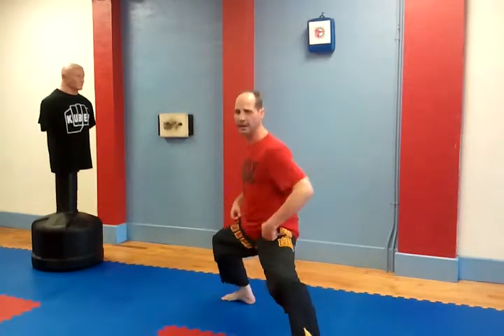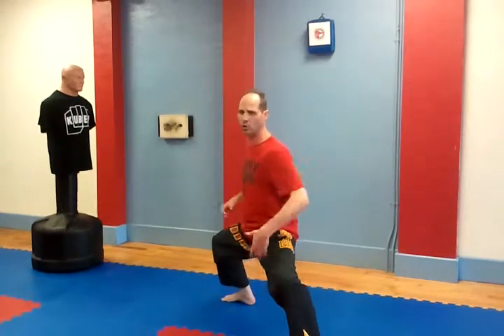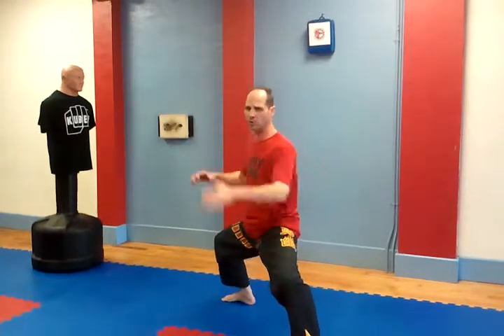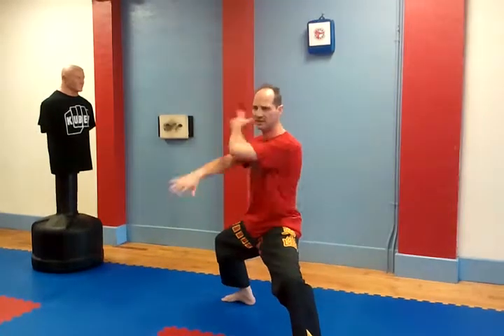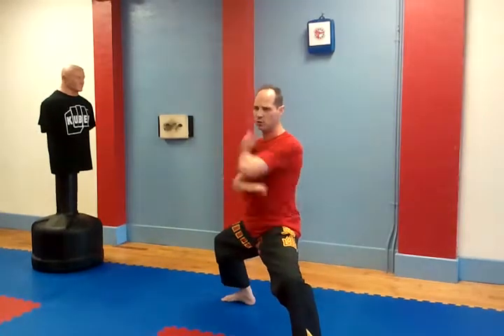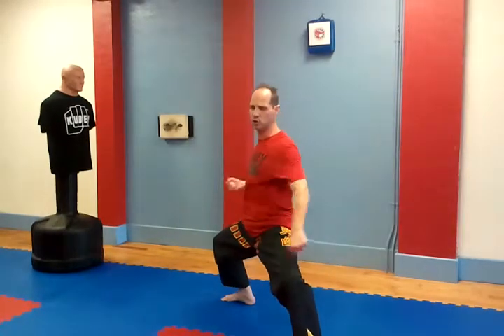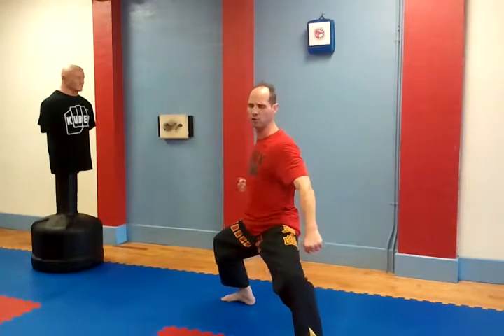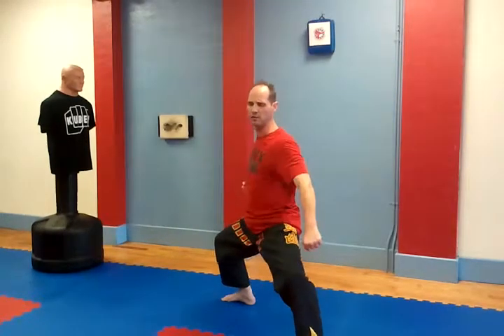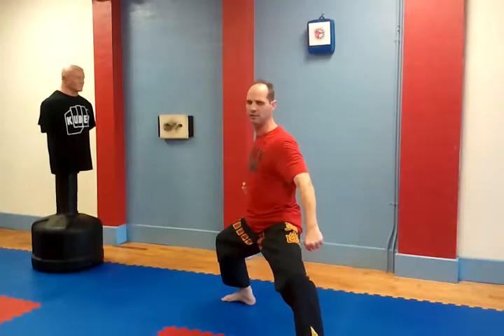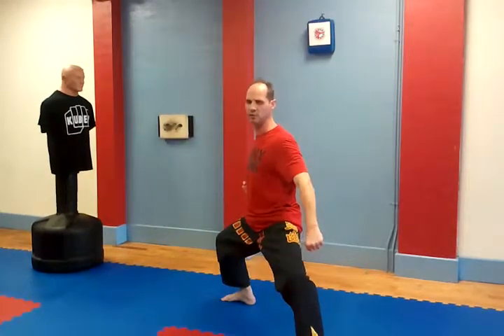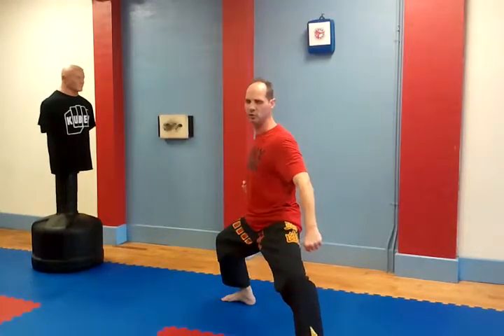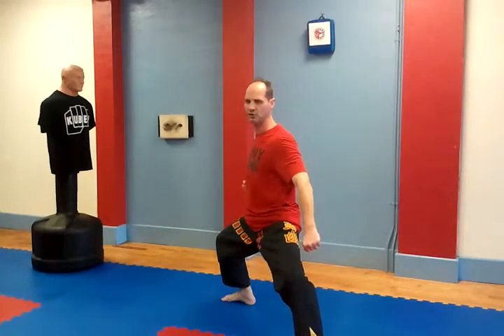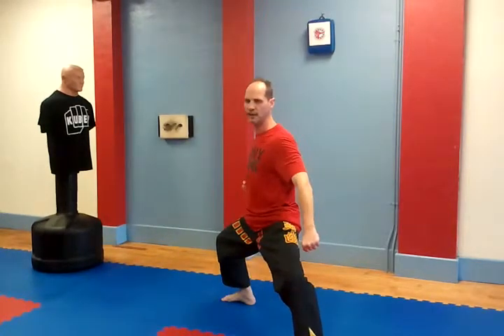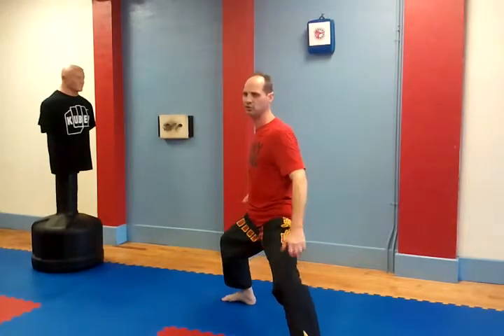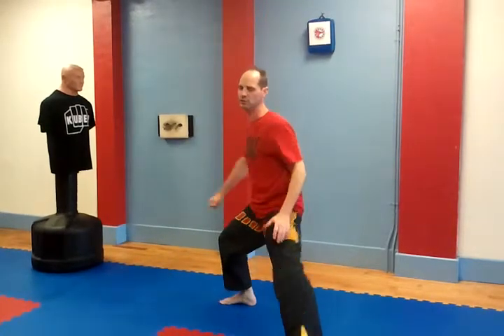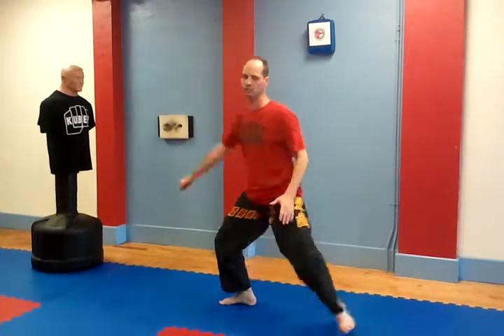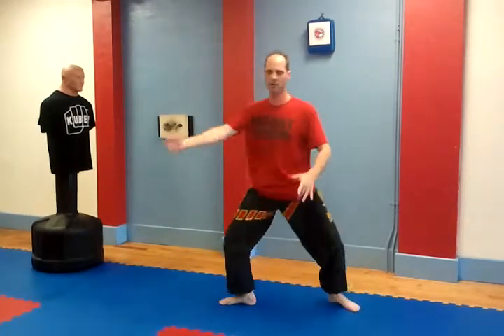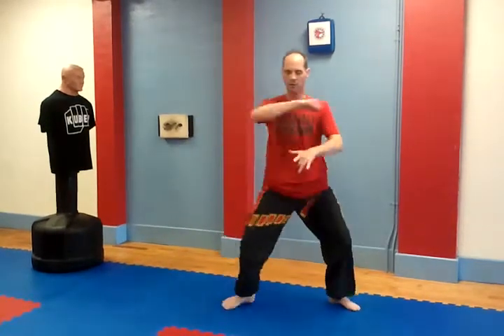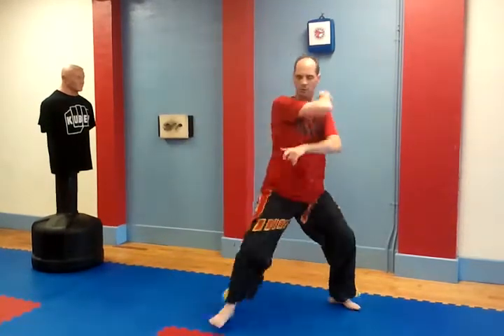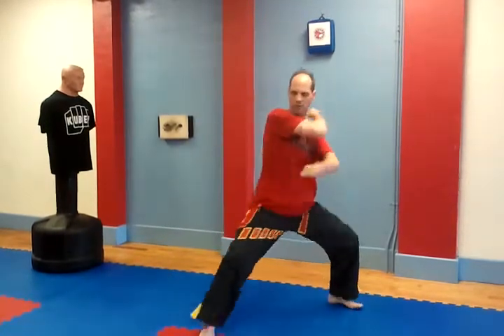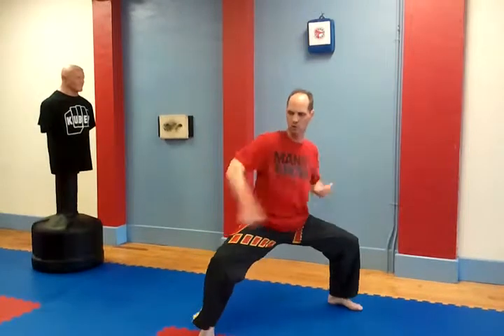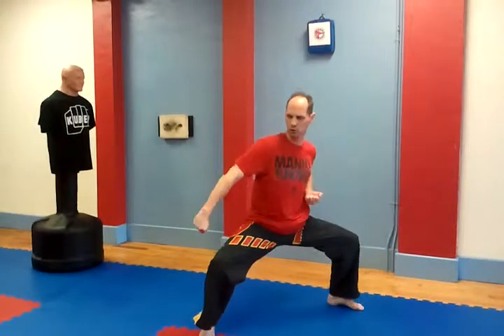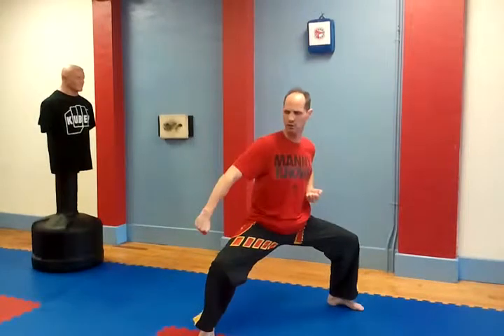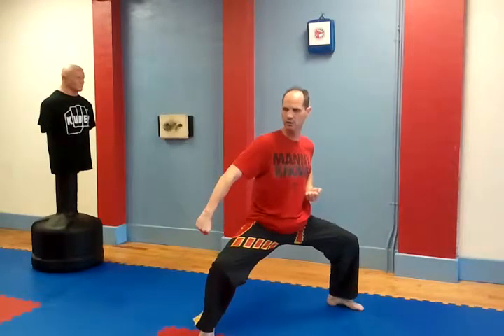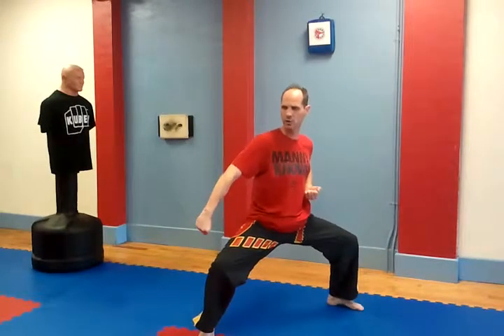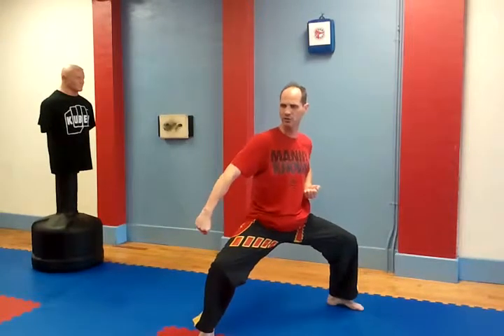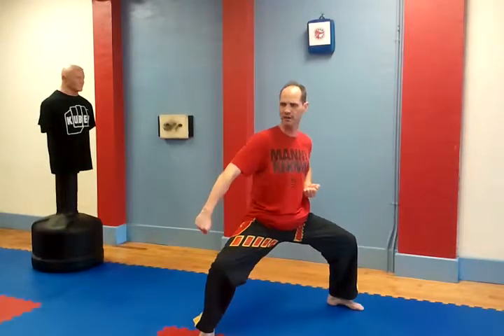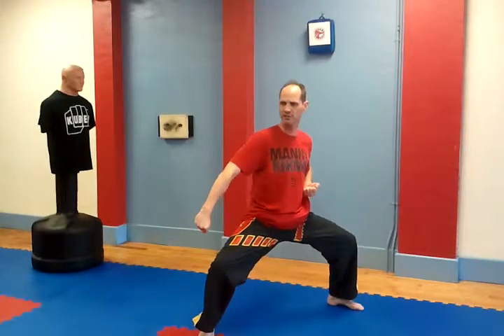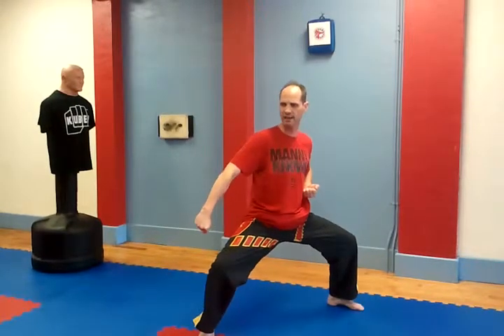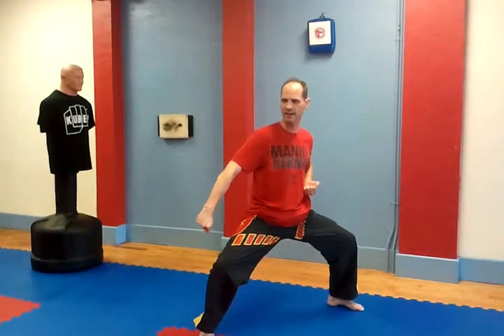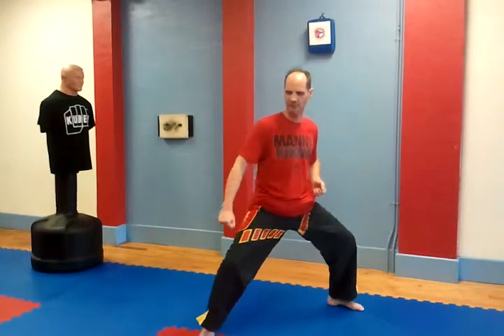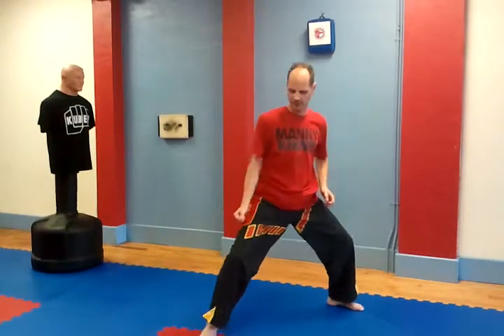Diagonal horse stance is Soshindashi. Soshindashi, diagonal stance.